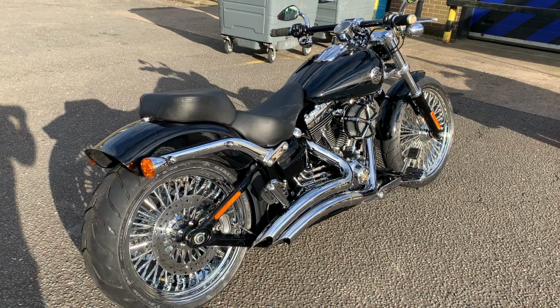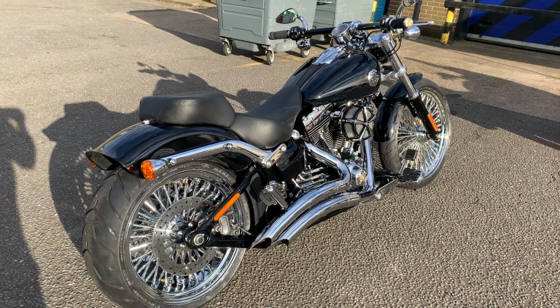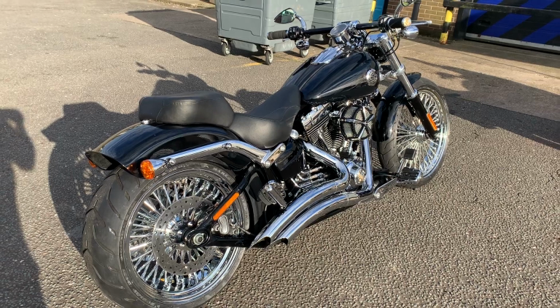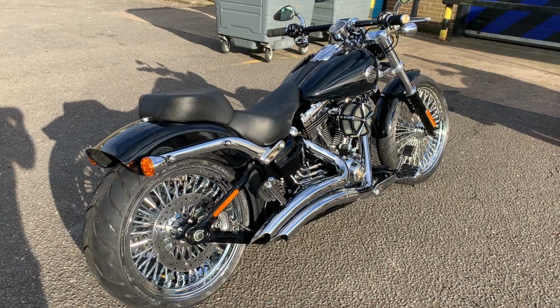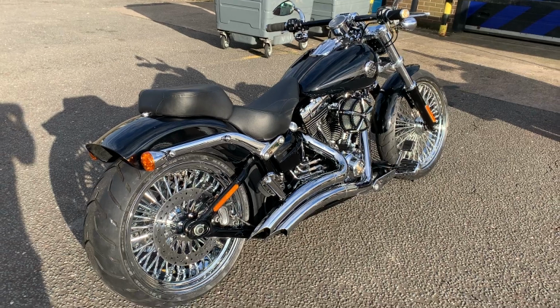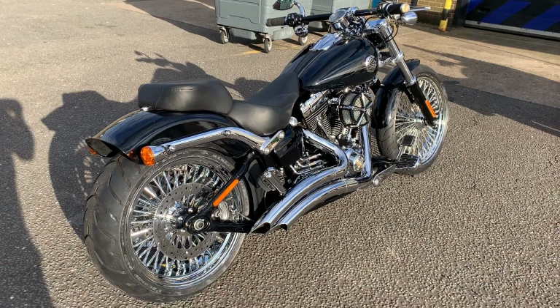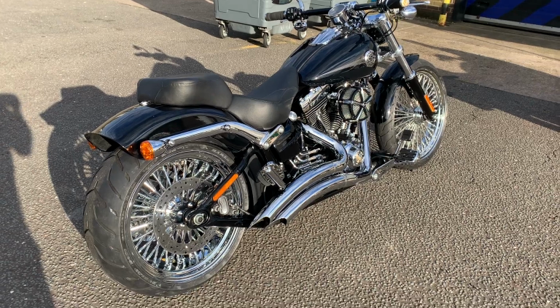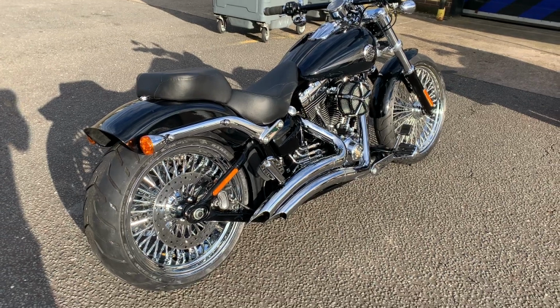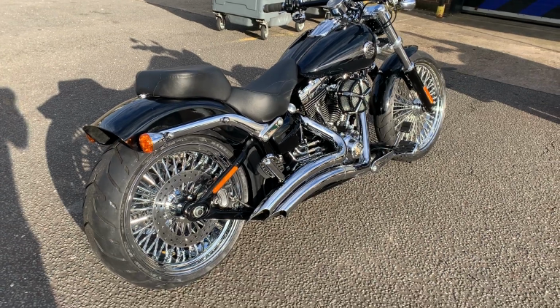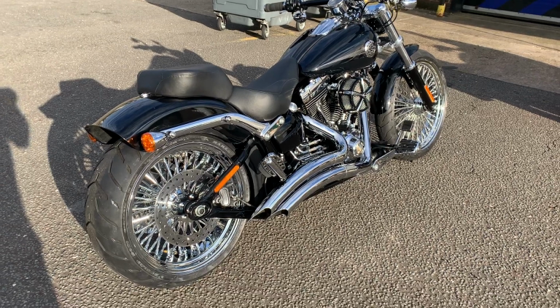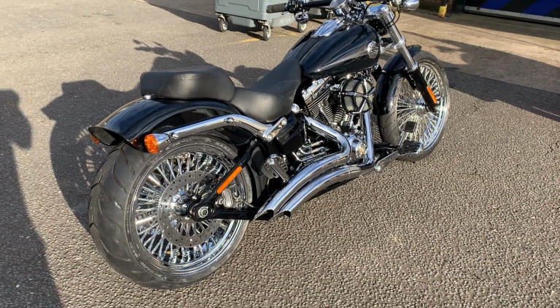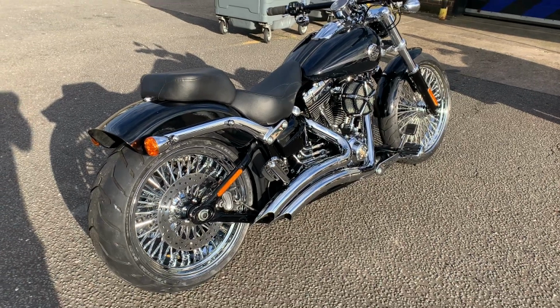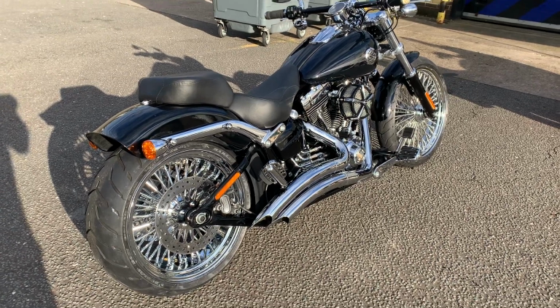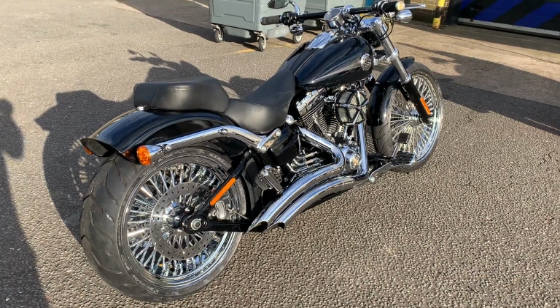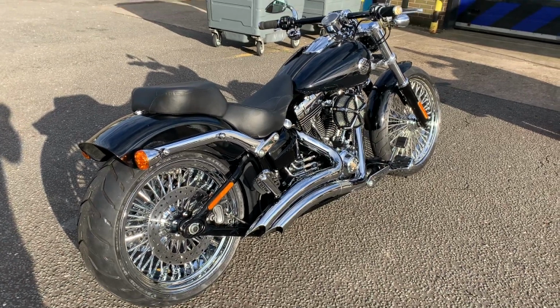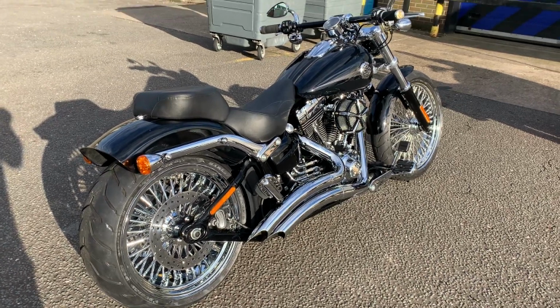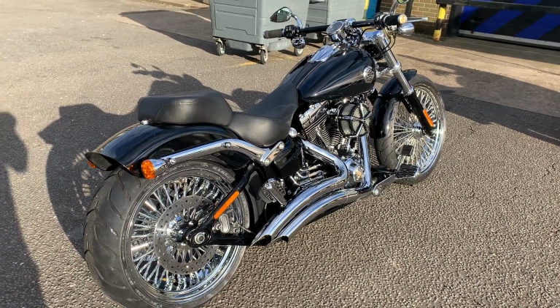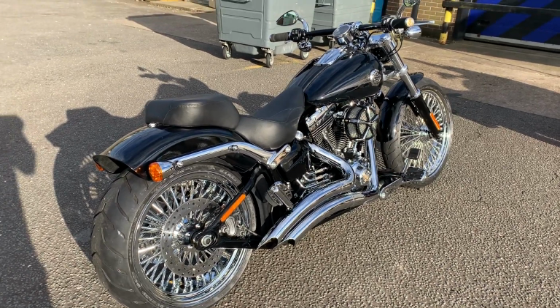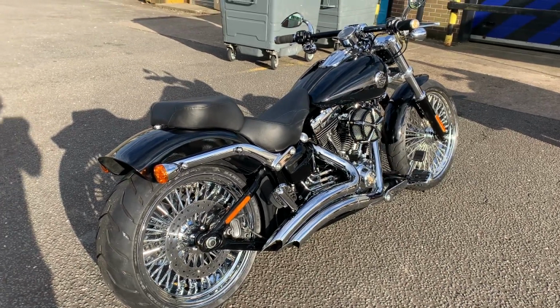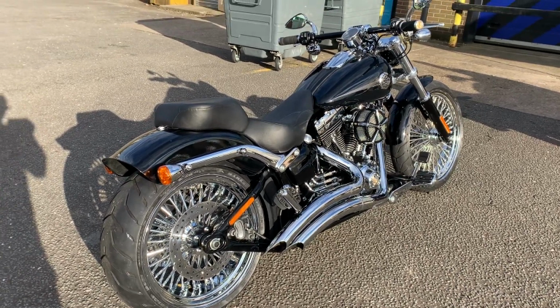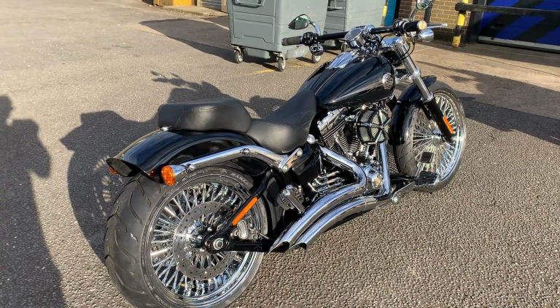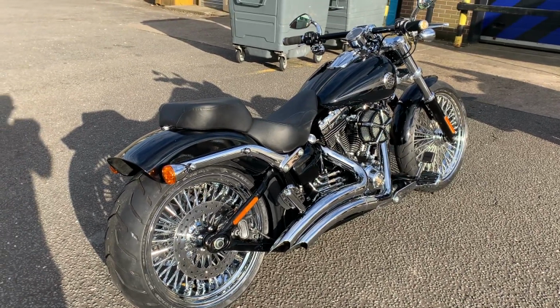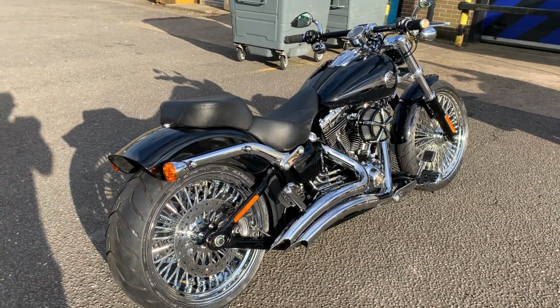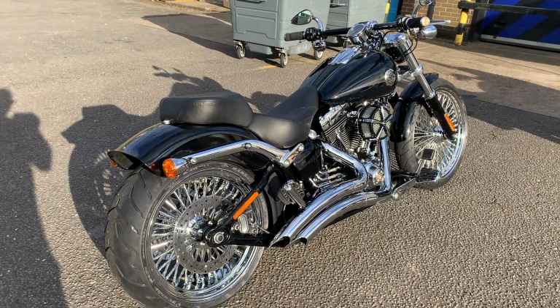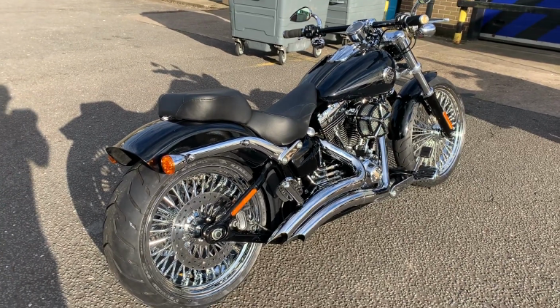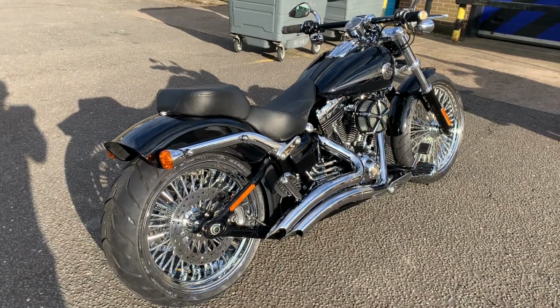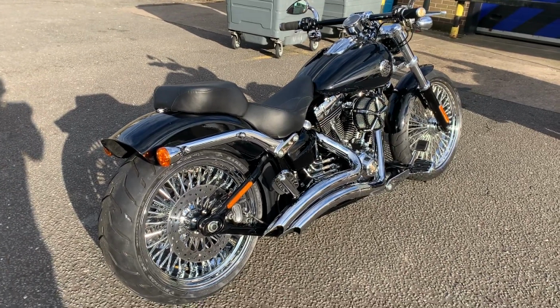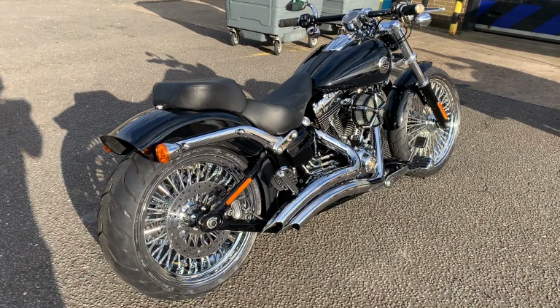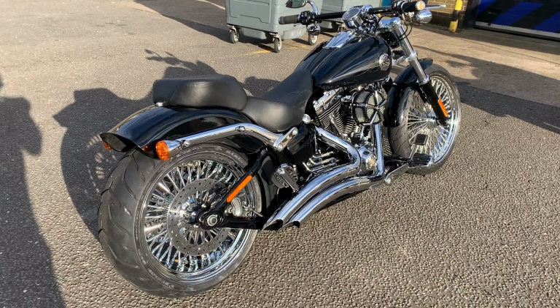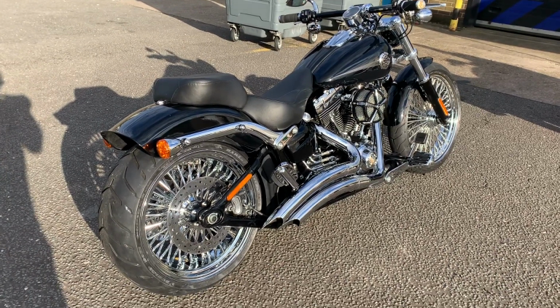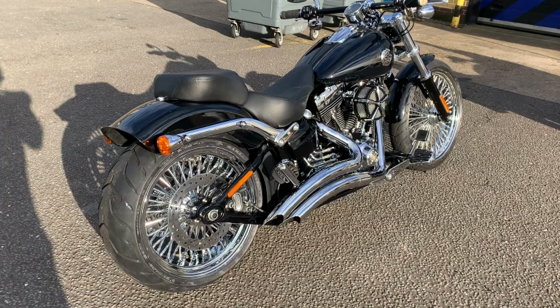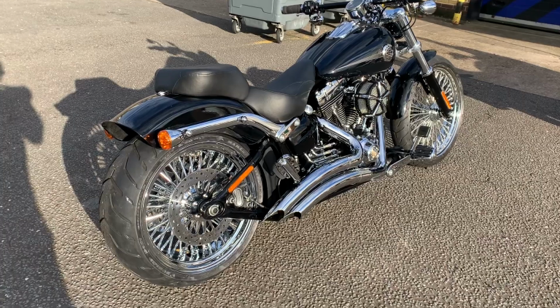Hi, it's Mike from Custom Cruises. You can see my noisy bike as usual — beautiful bike here.